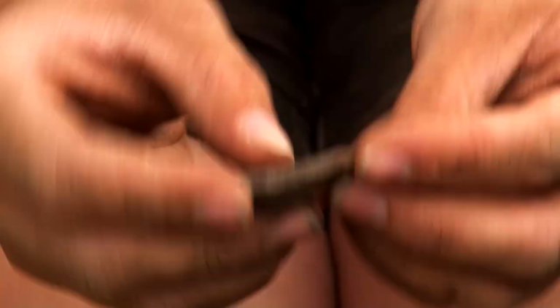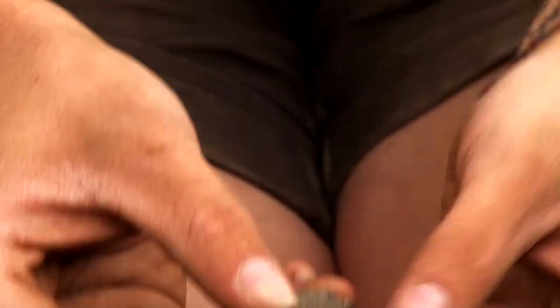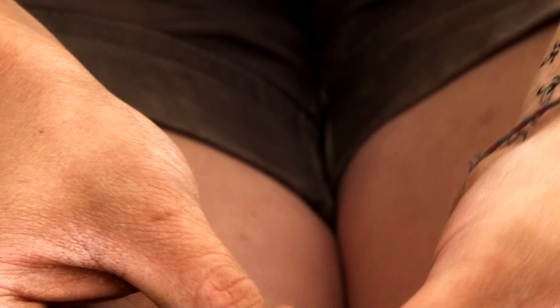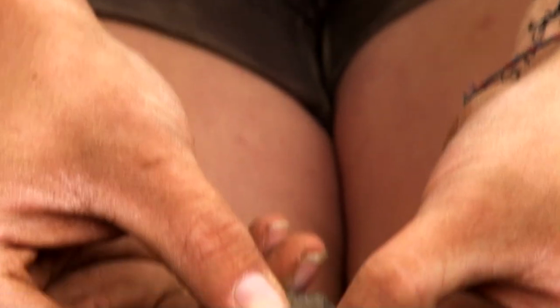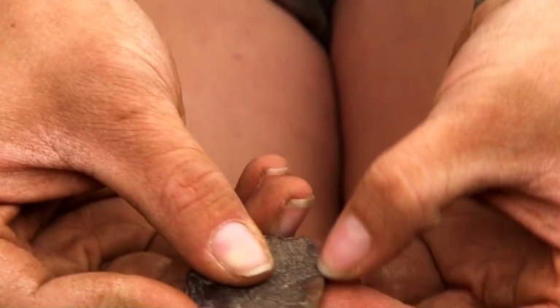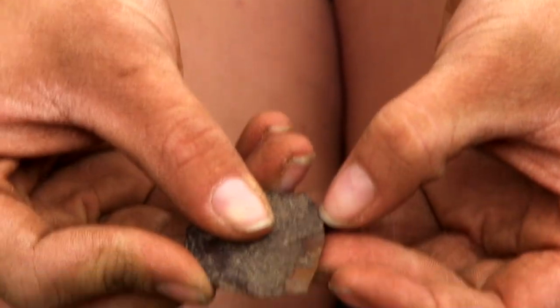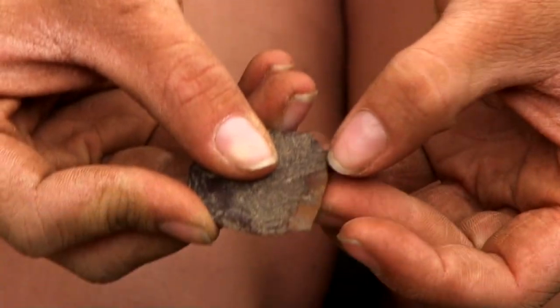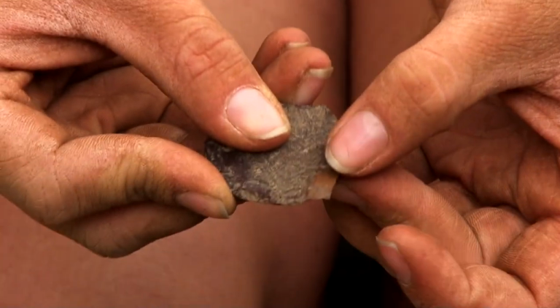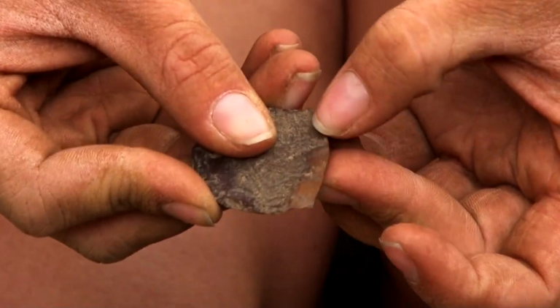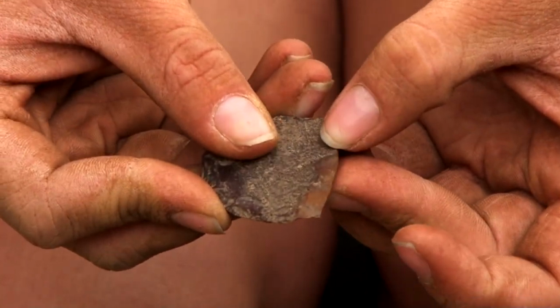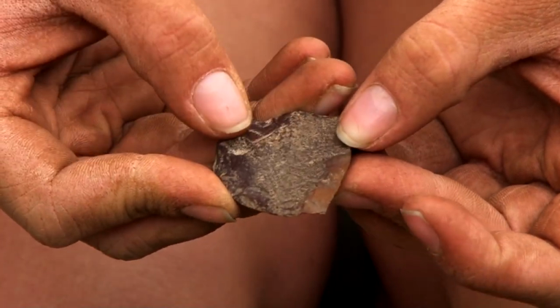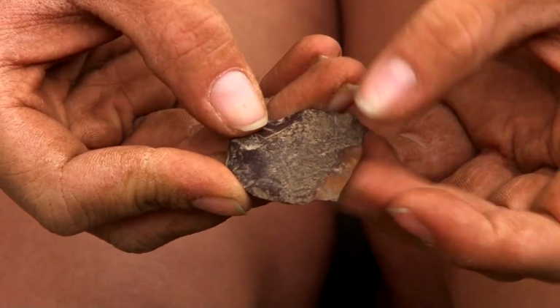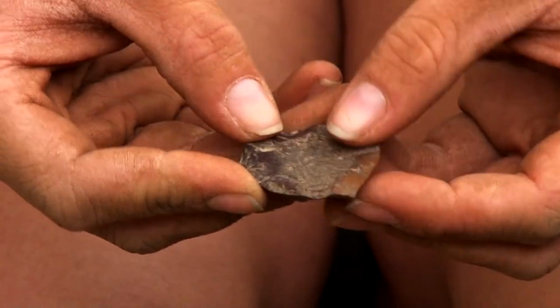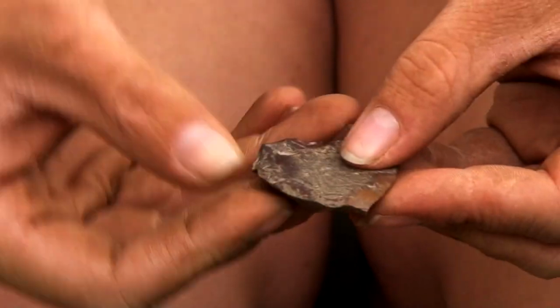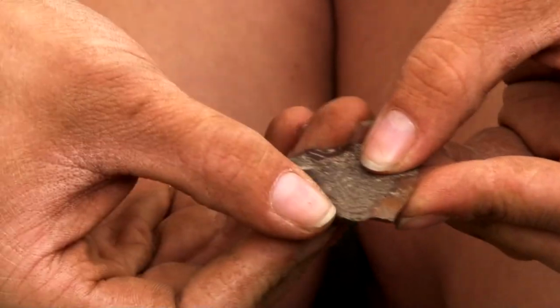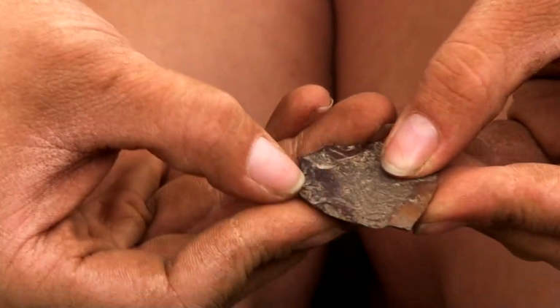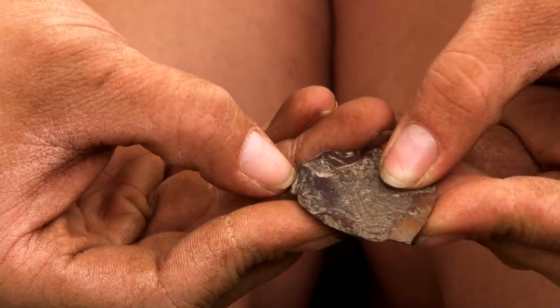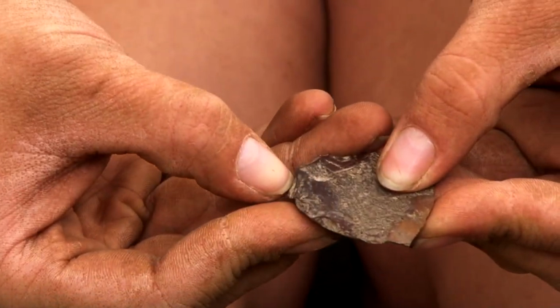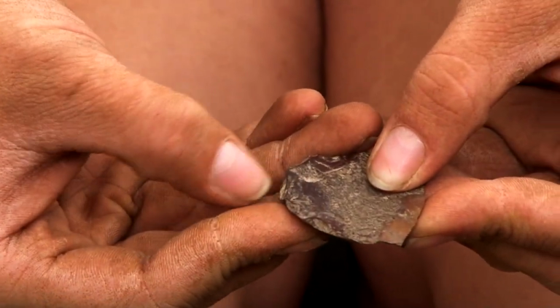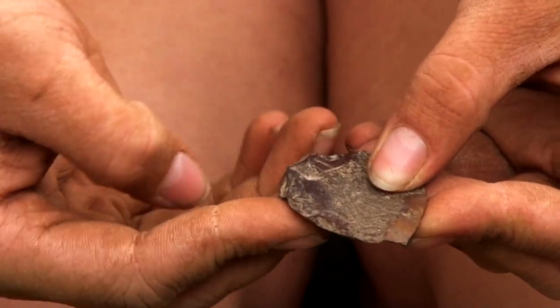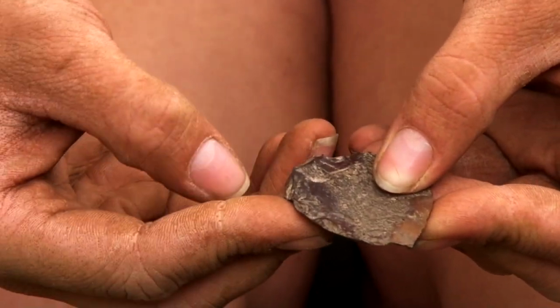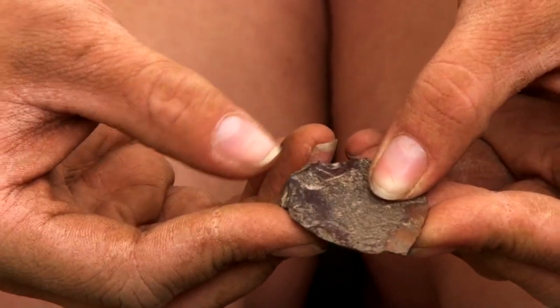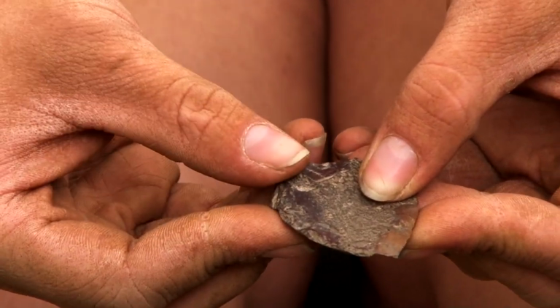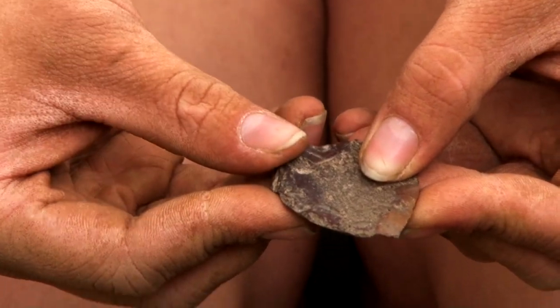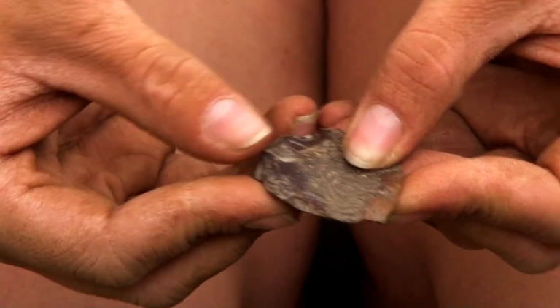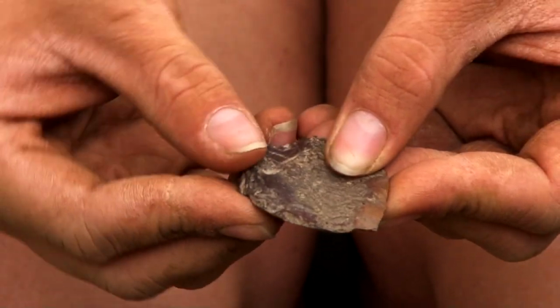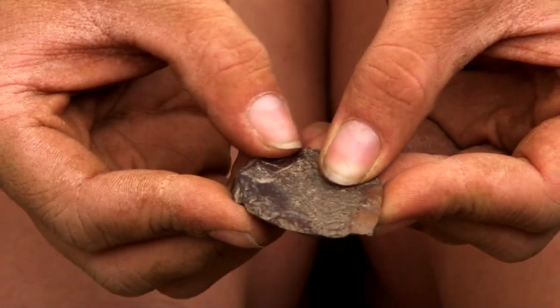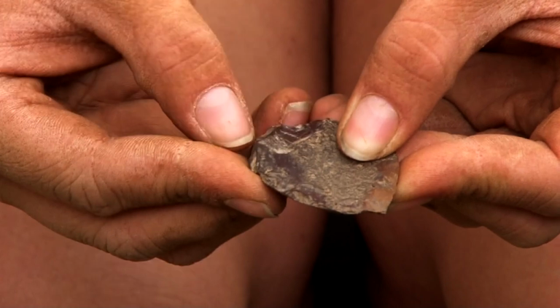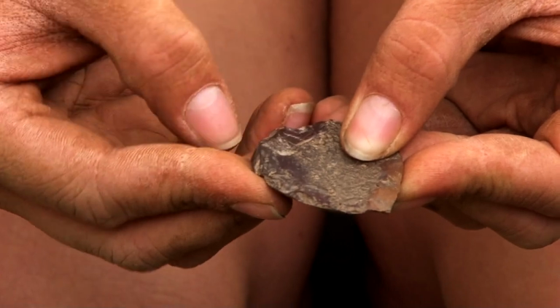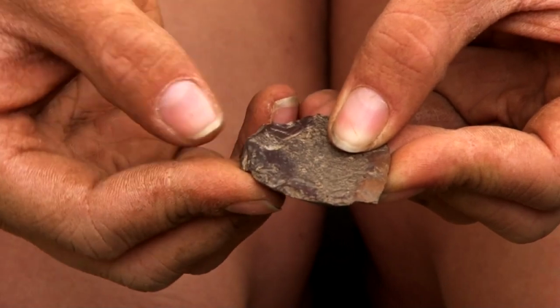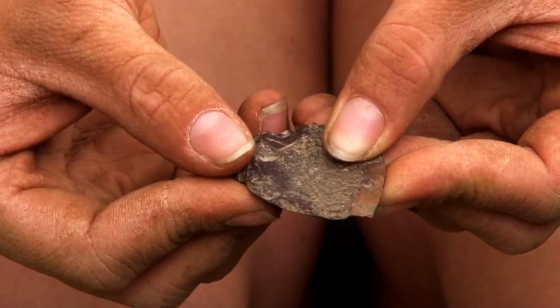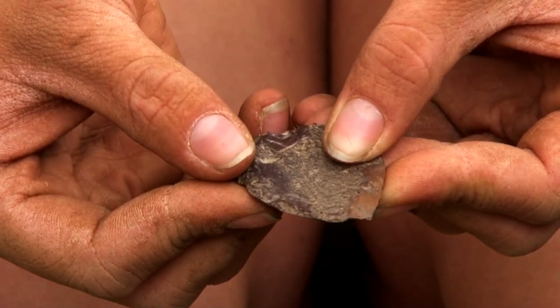There's use wear right here on that side and pressure flaking on this side, and a little bit right there.